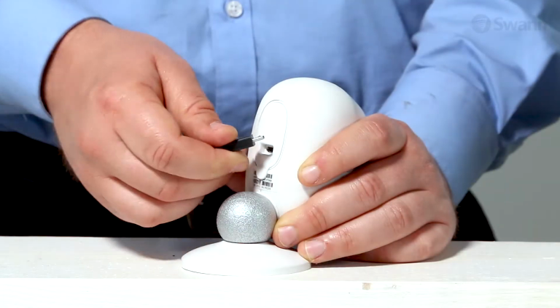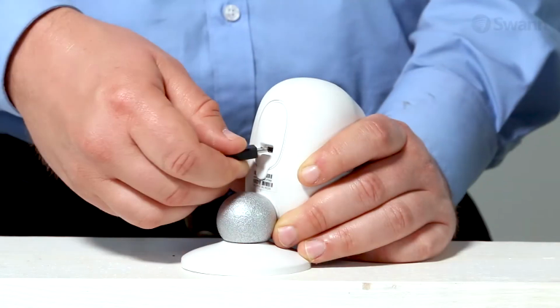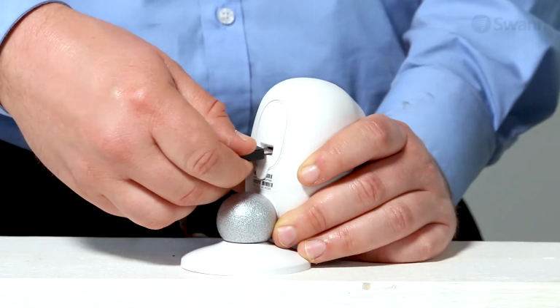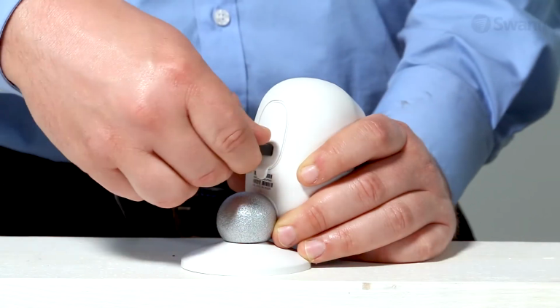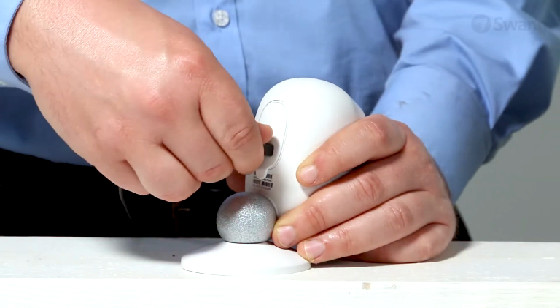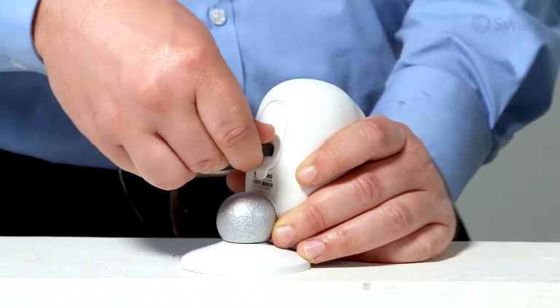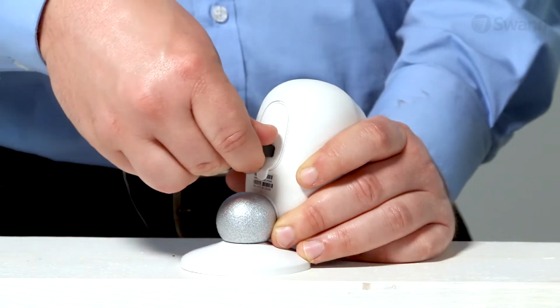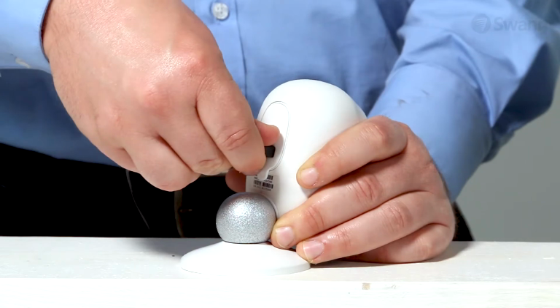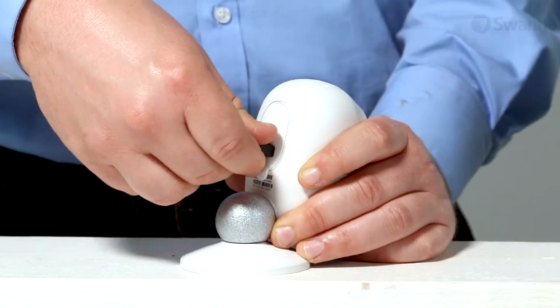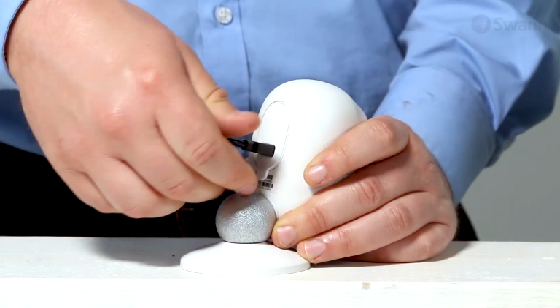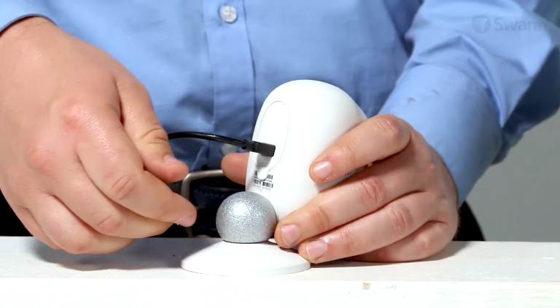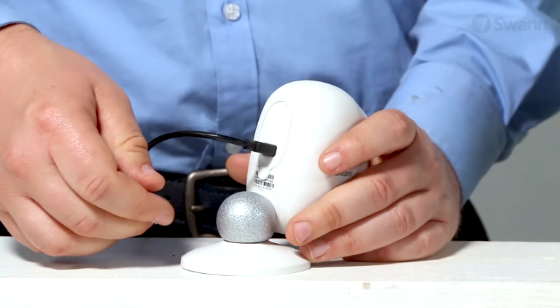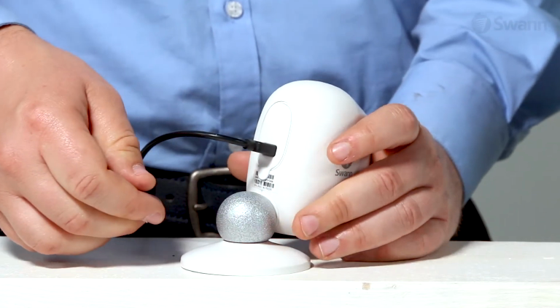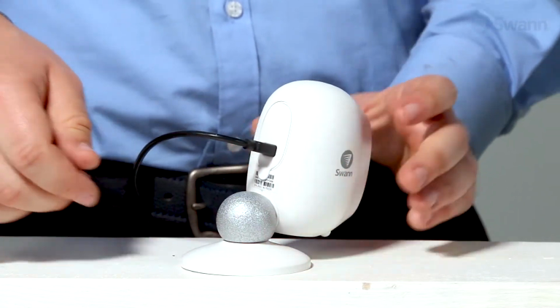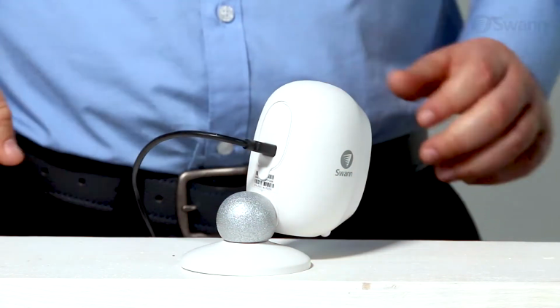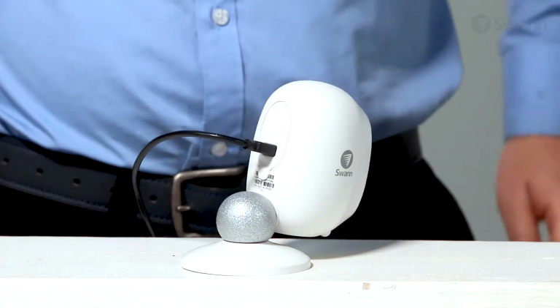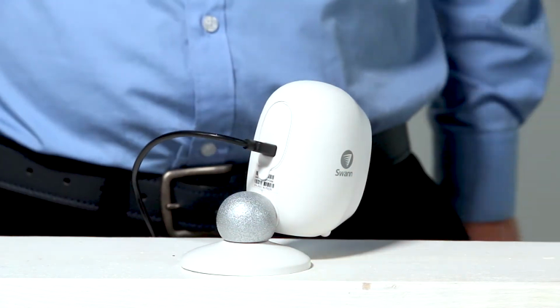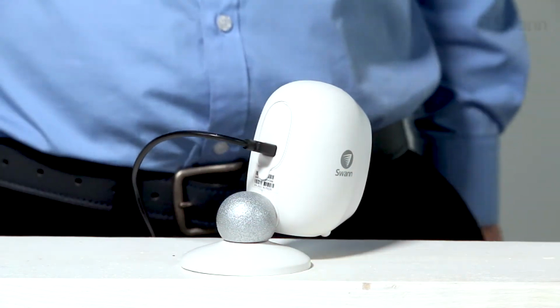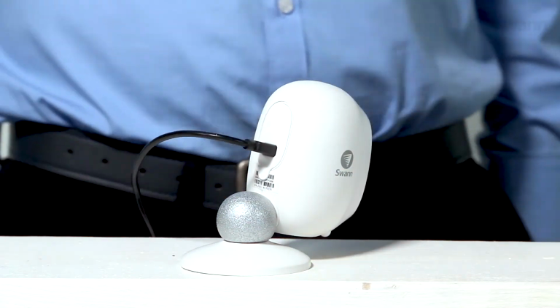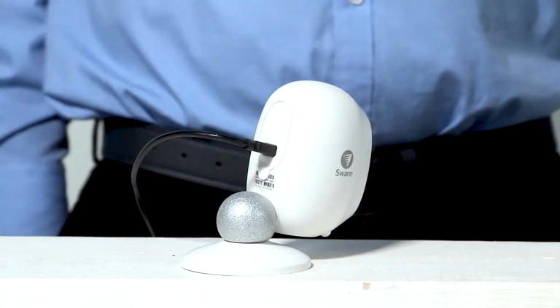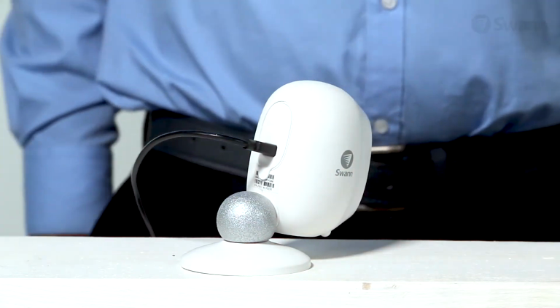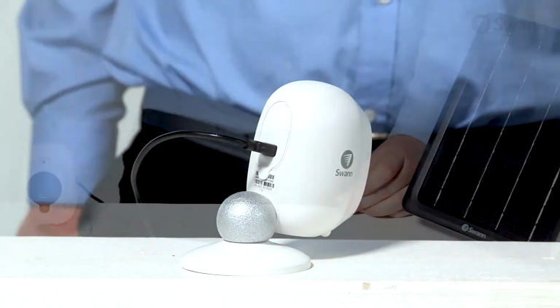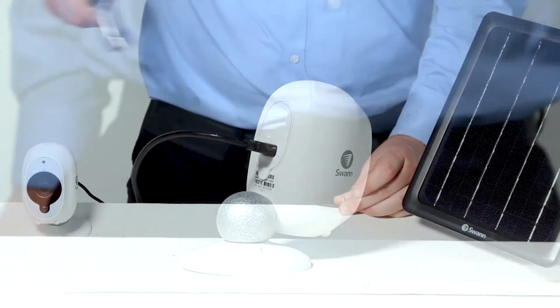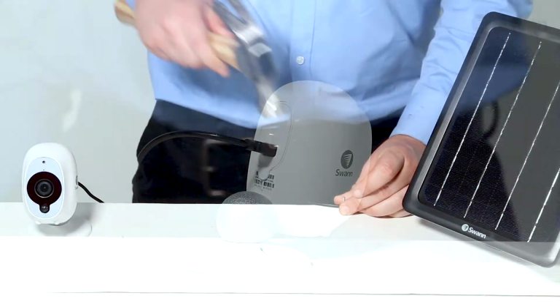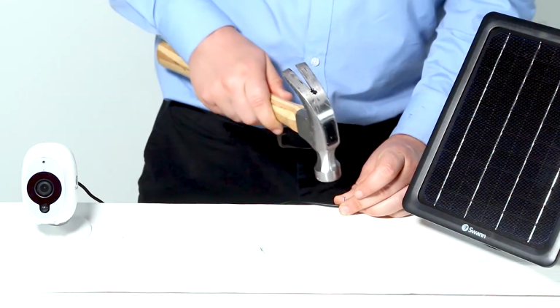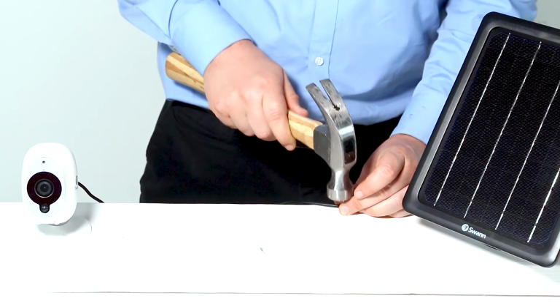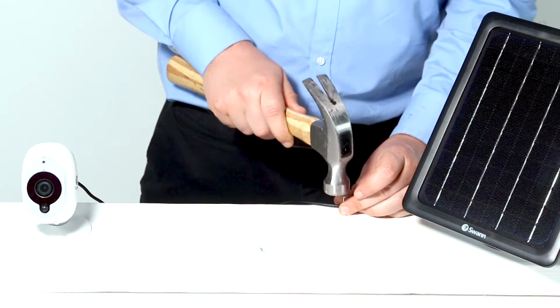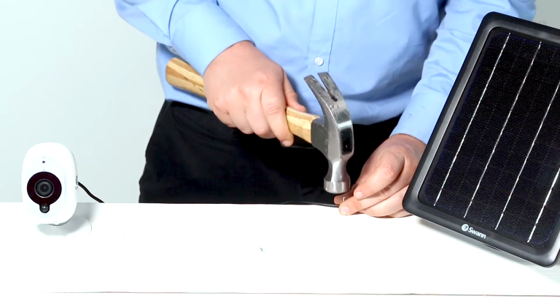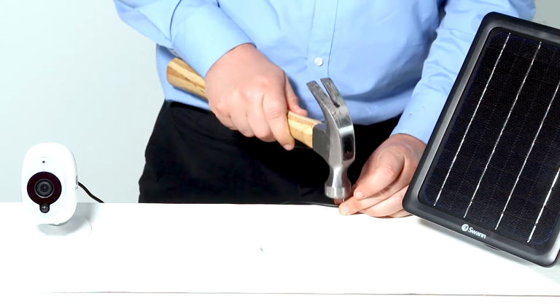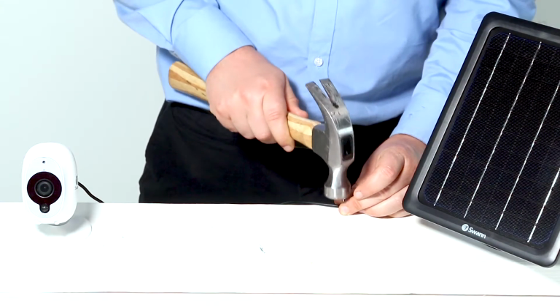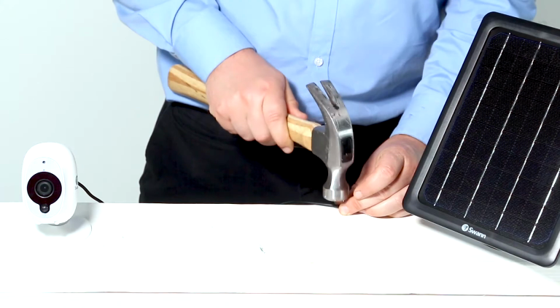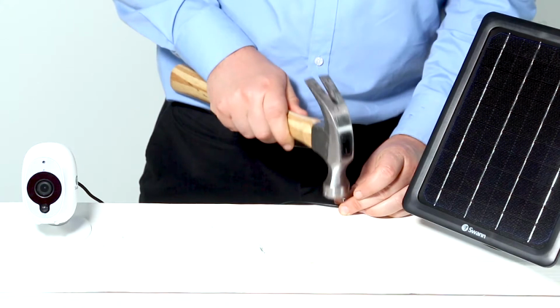Next, insert the supplied USB charging cable through the port cover and into the rear of the camera. Then secure the cable neatly in place.